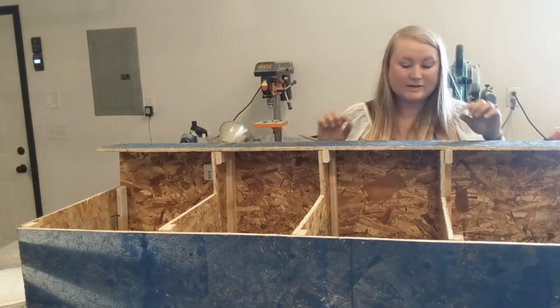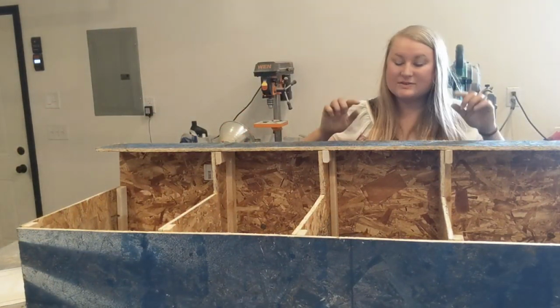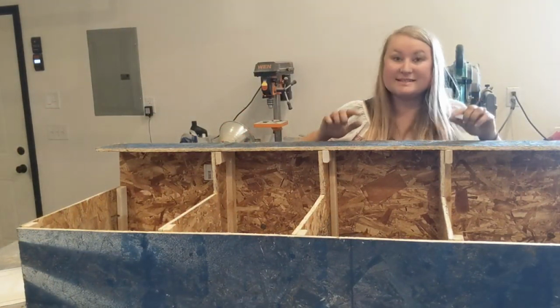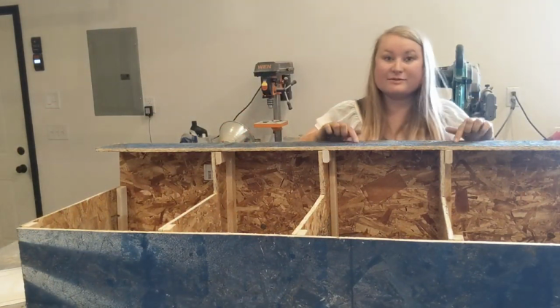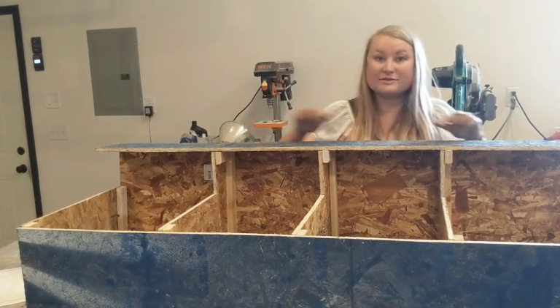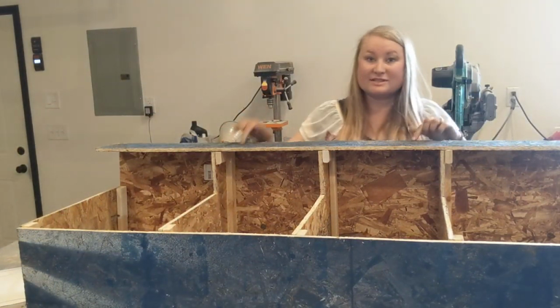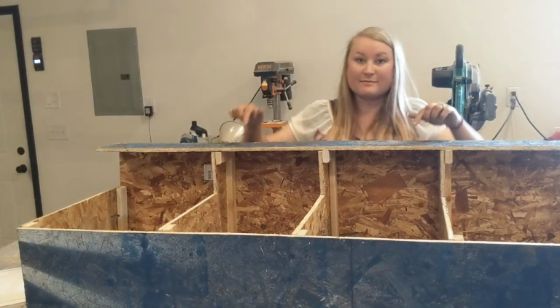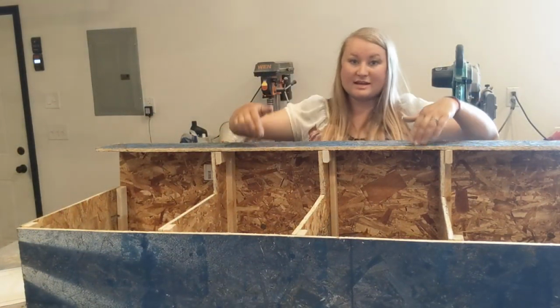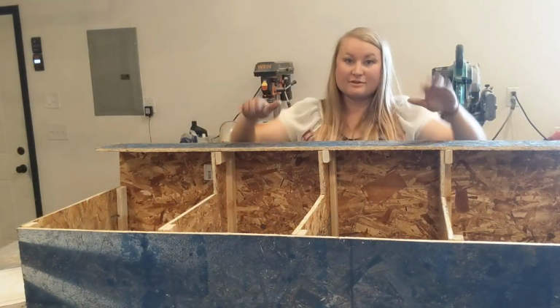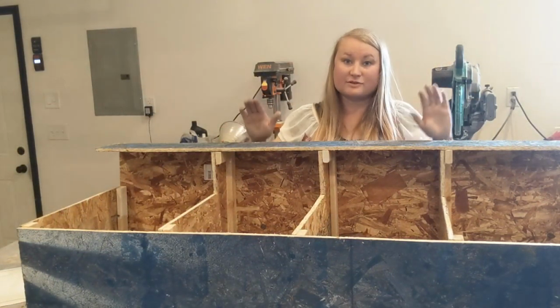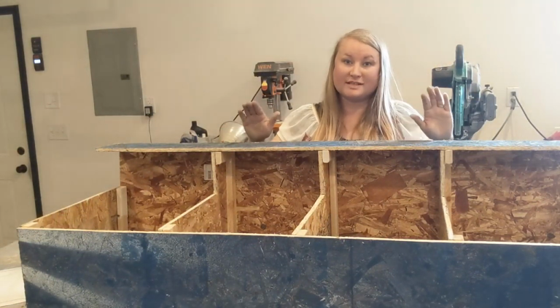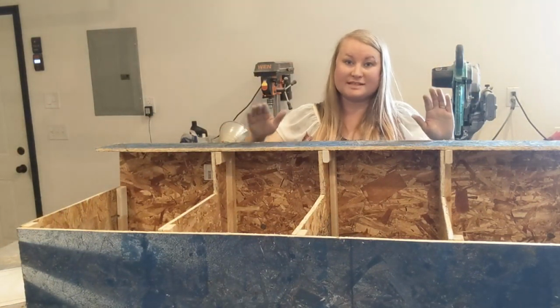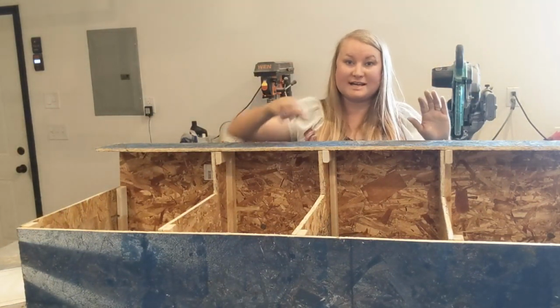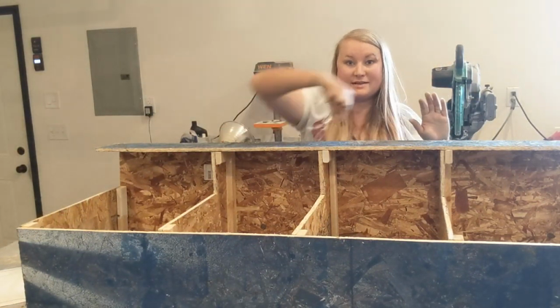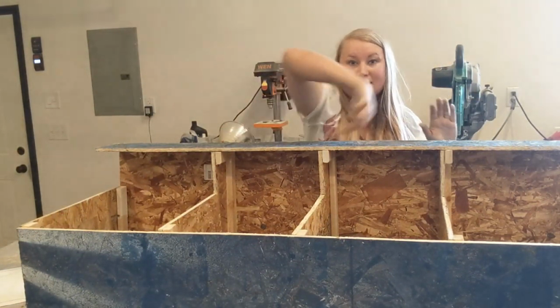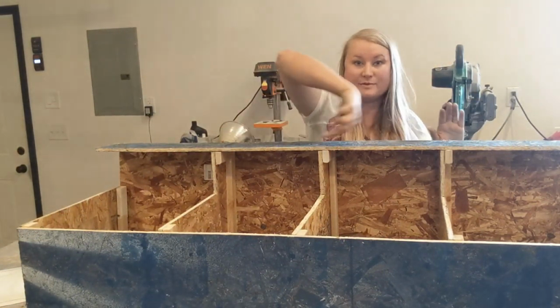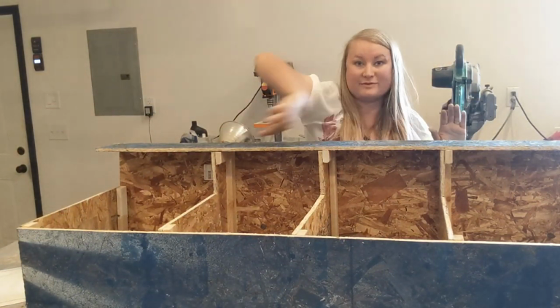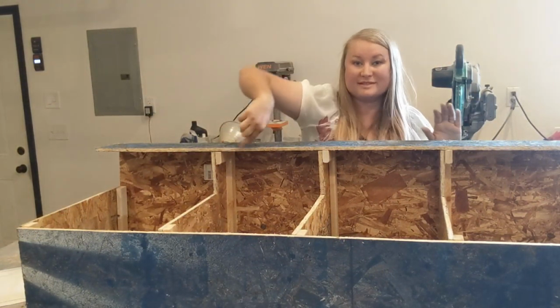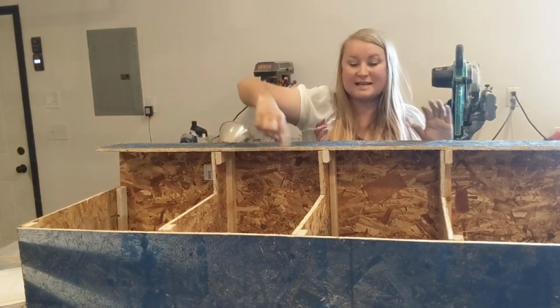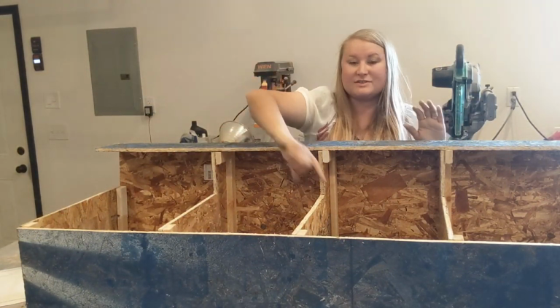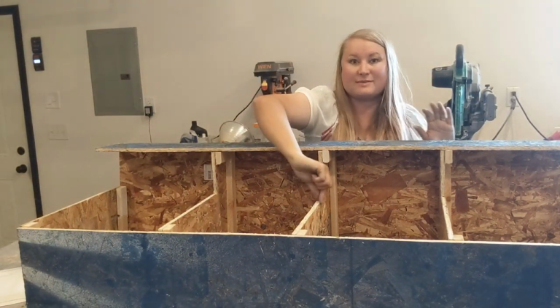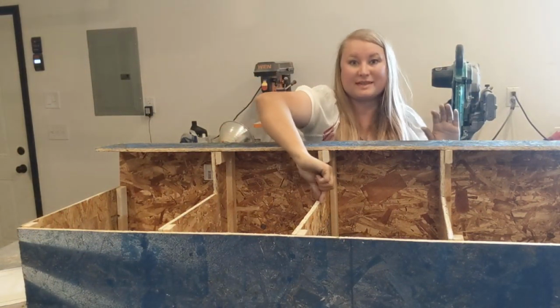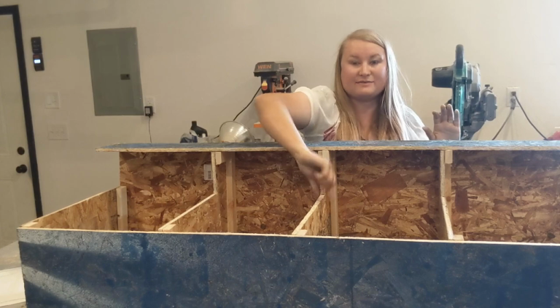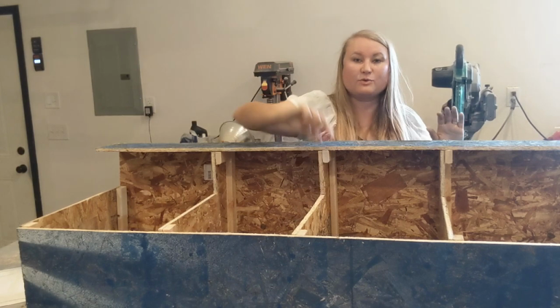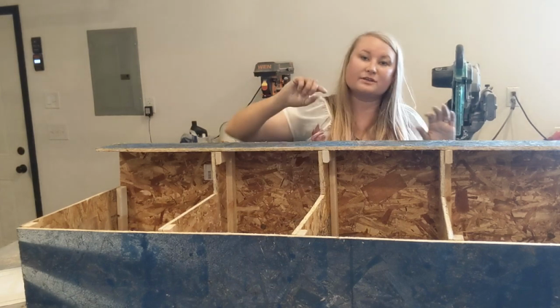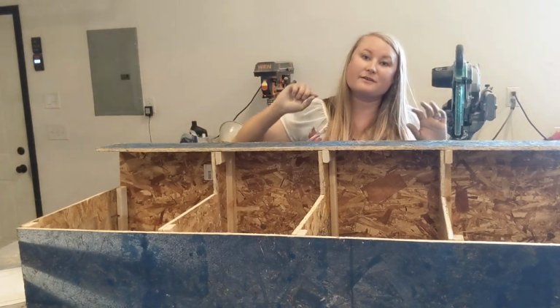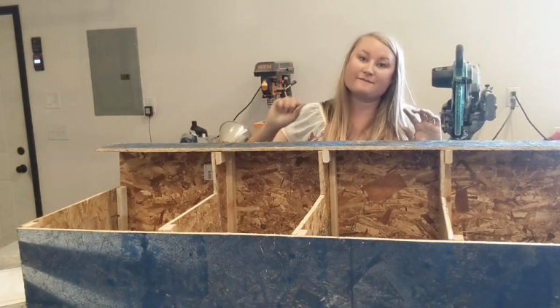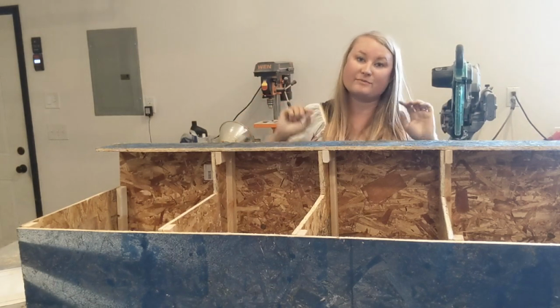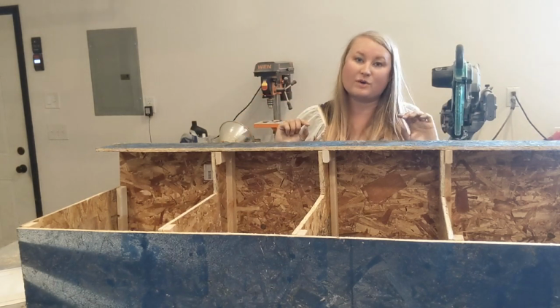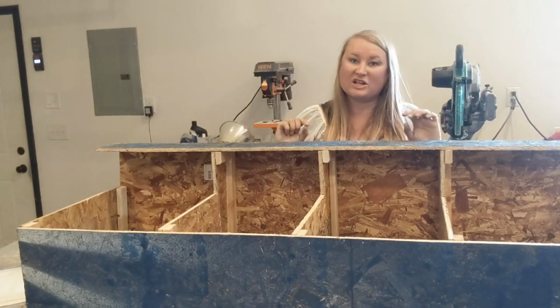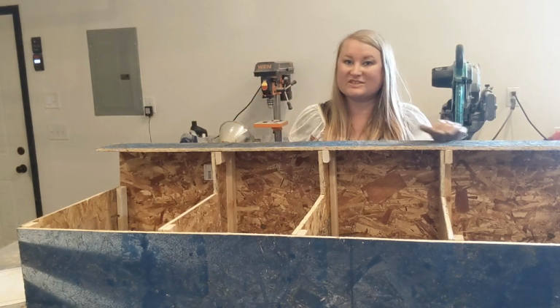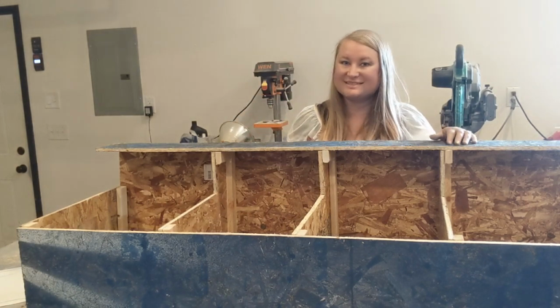I stapled those in from the top, and now I'm going to rotate it and staple them from the side so they have support from the wall as well.